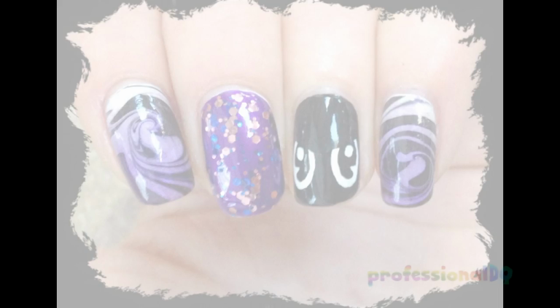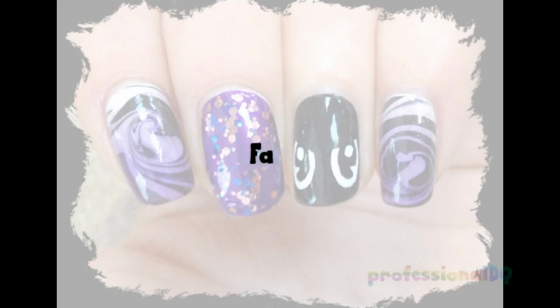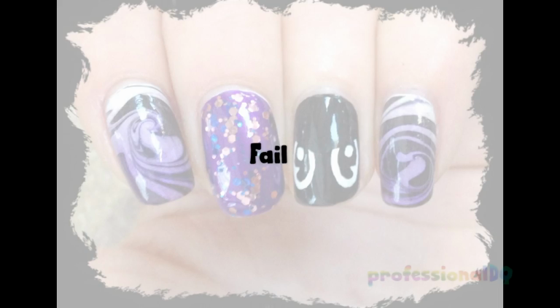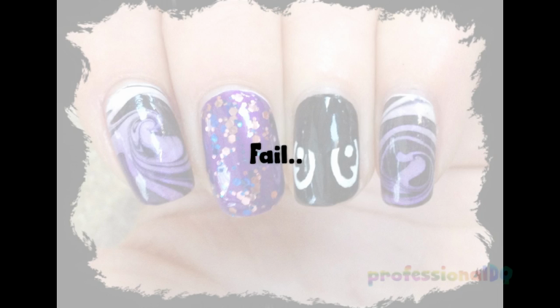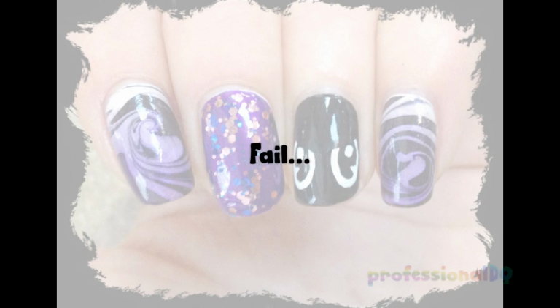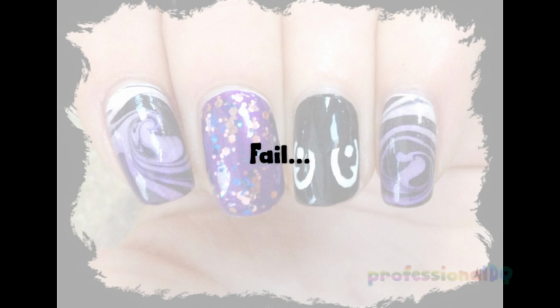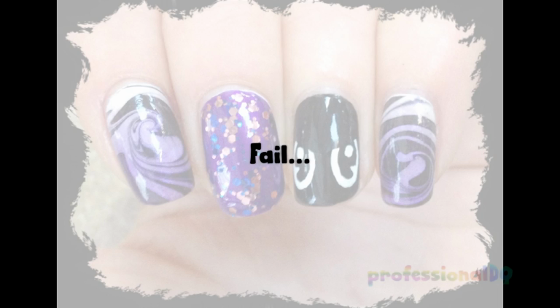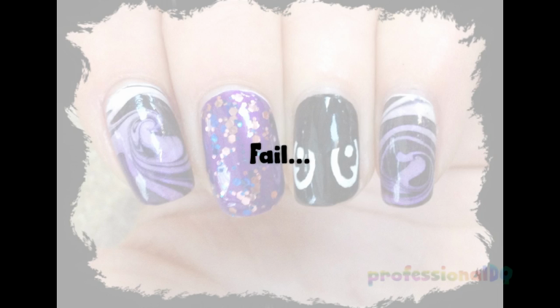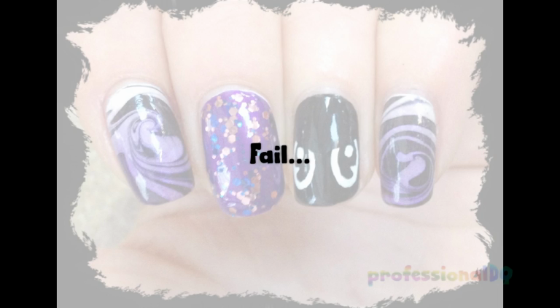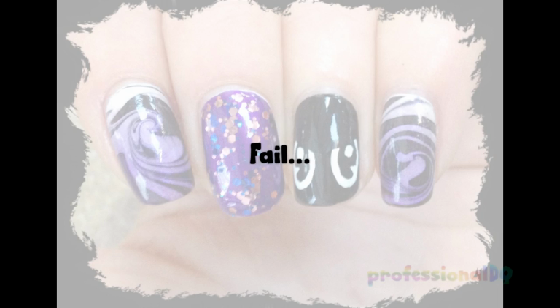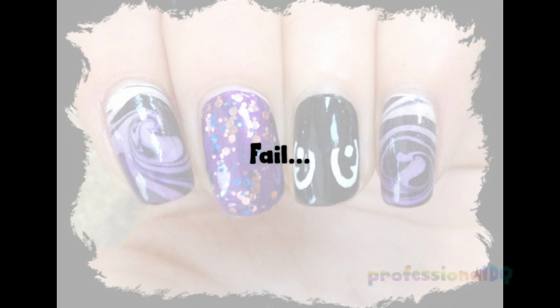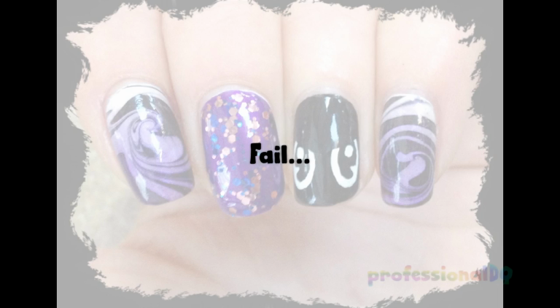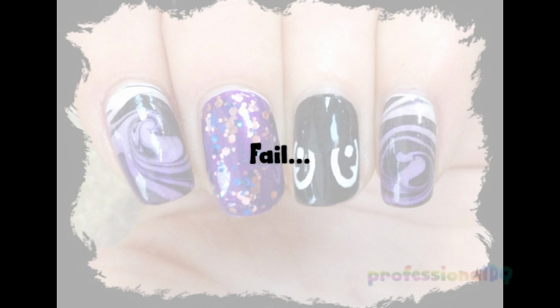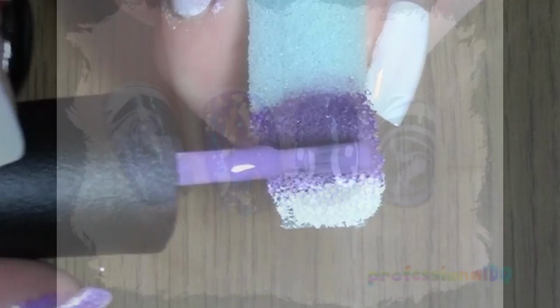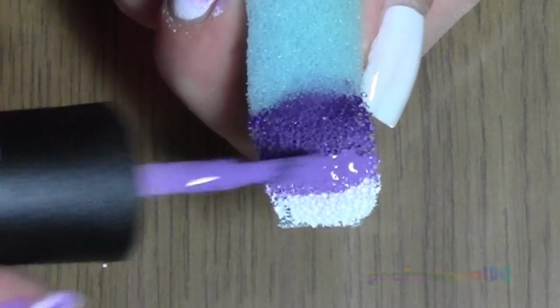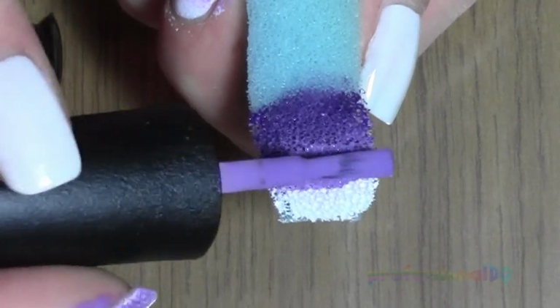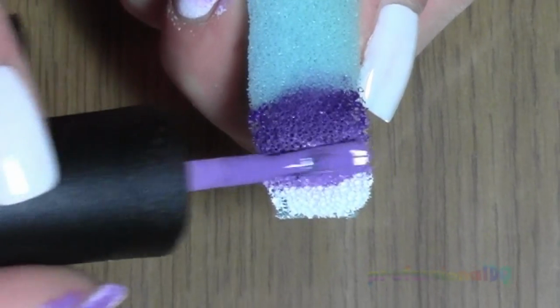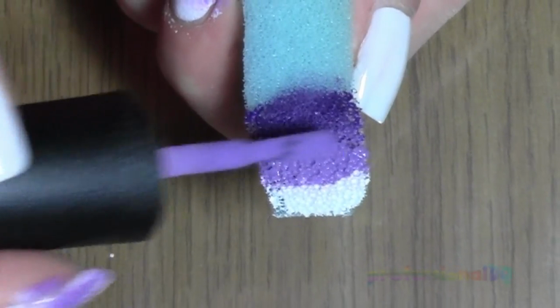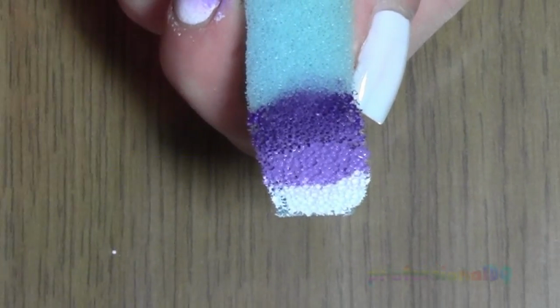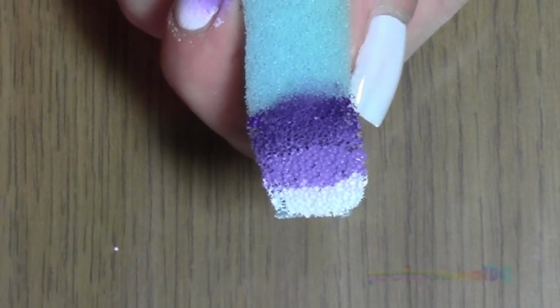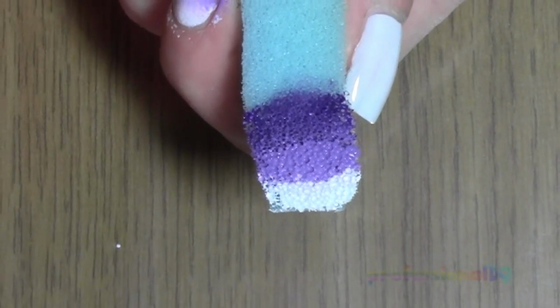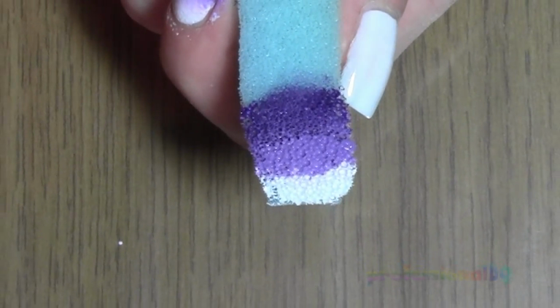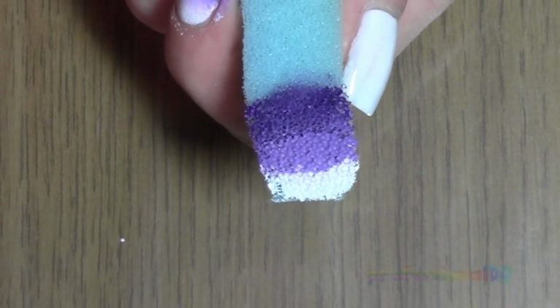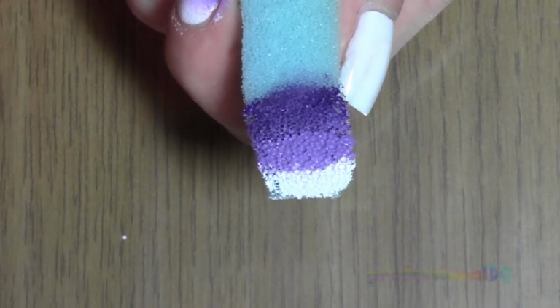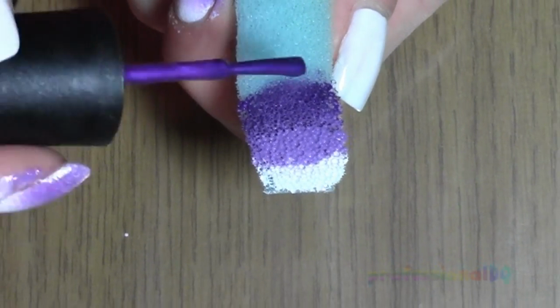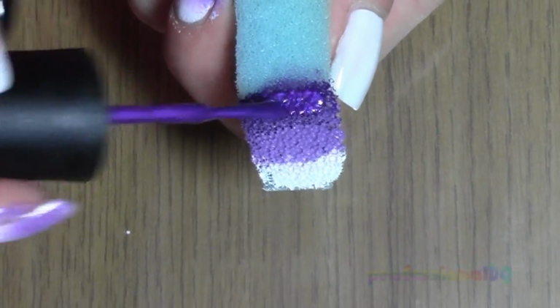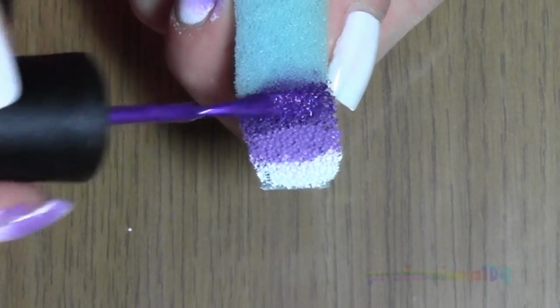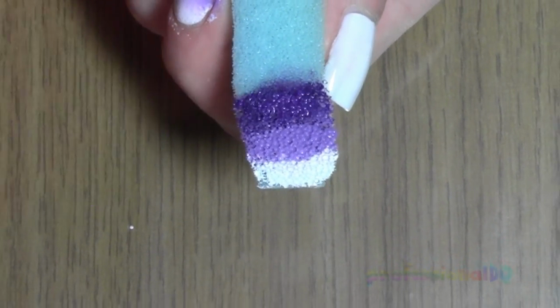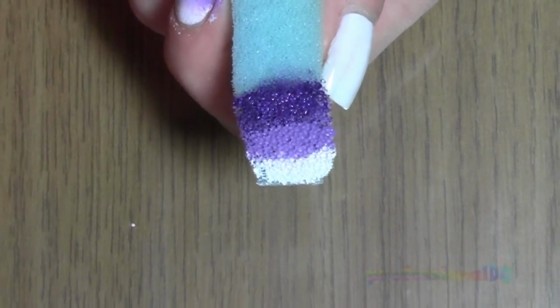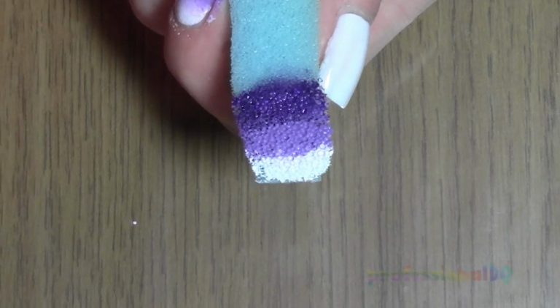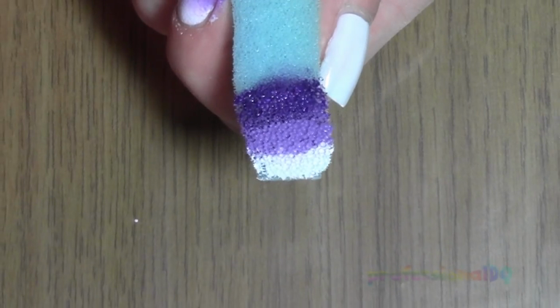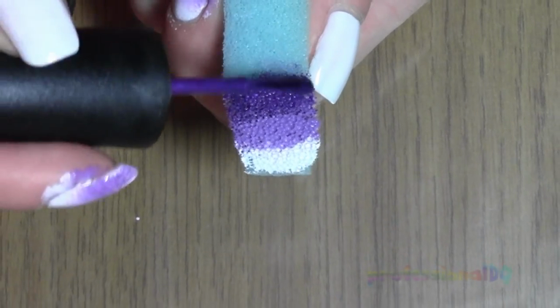I forgot to film this bit — clever me. It needs two coats though, so let's film this bit instead.